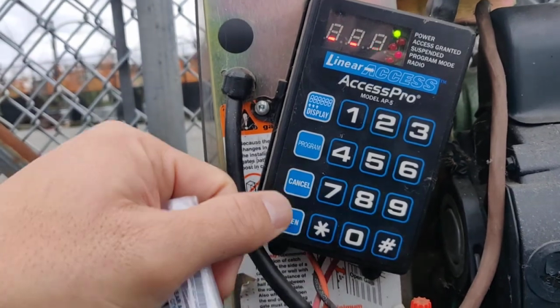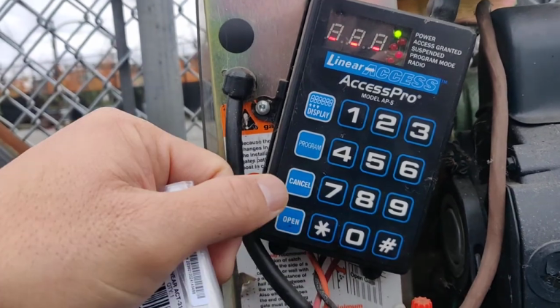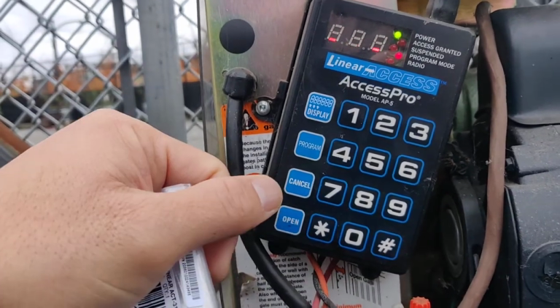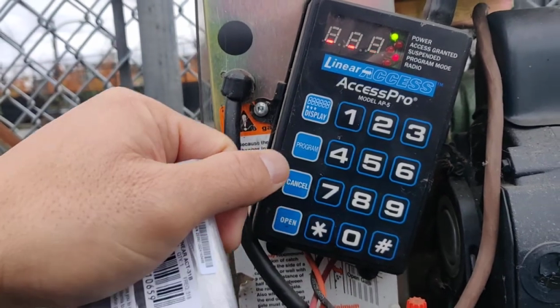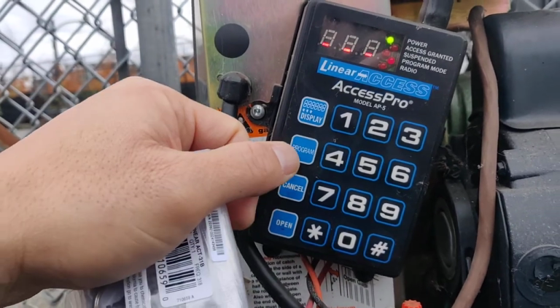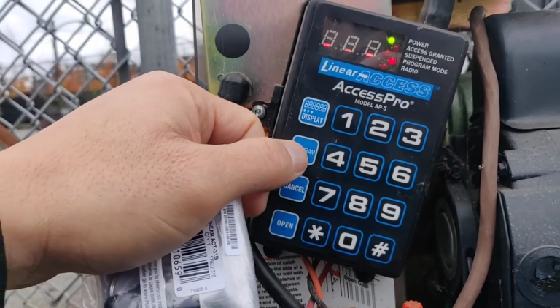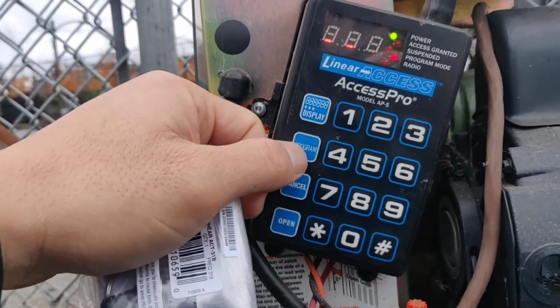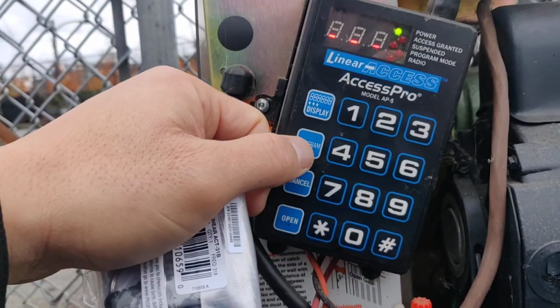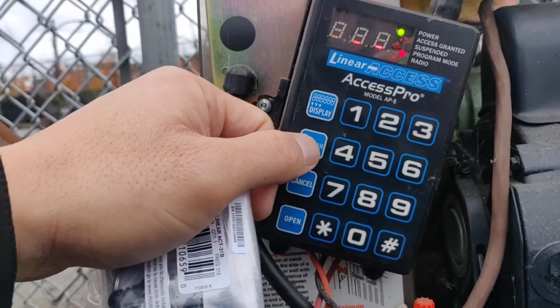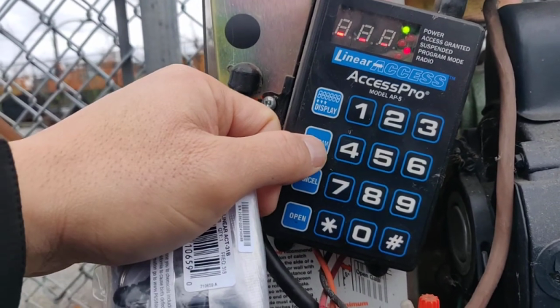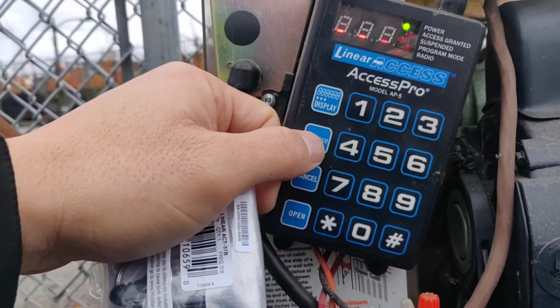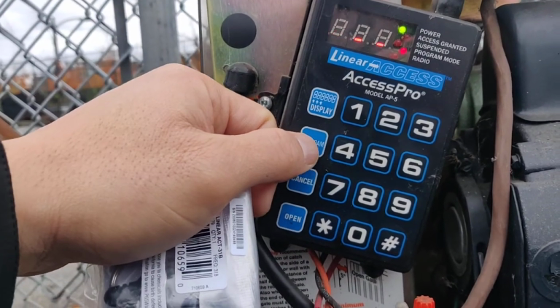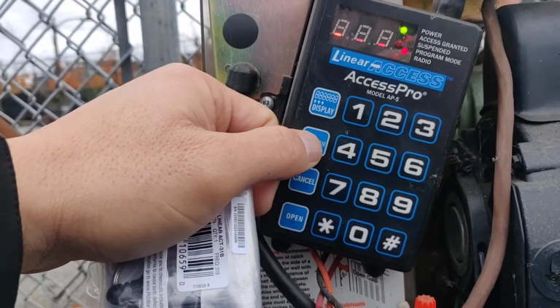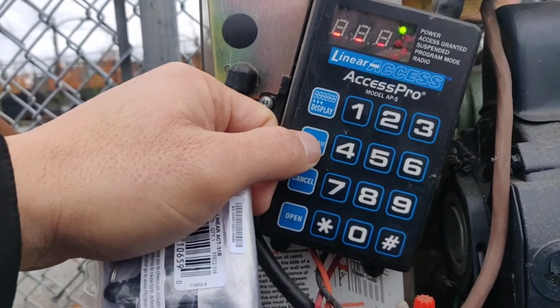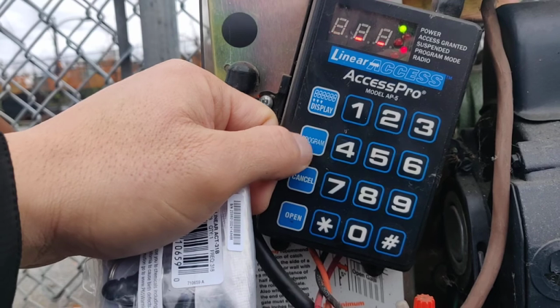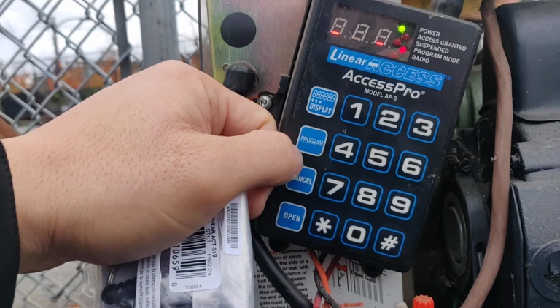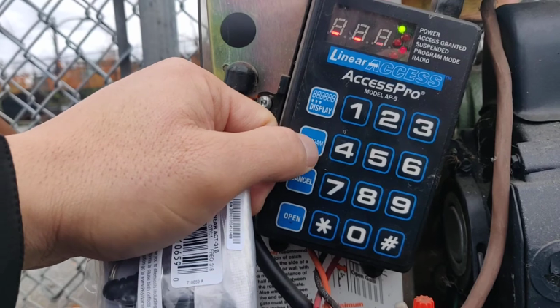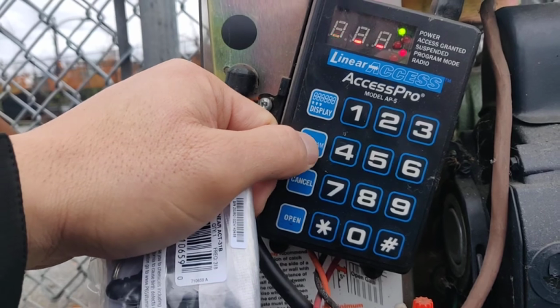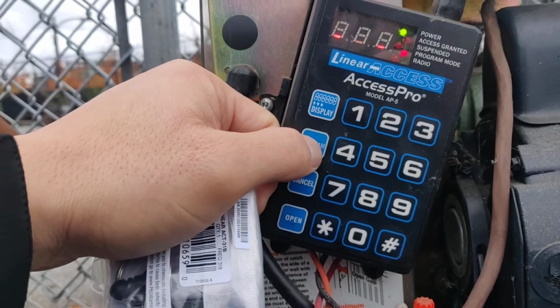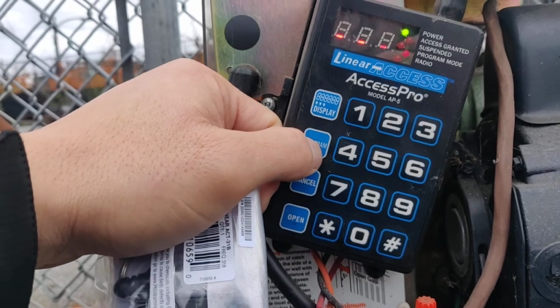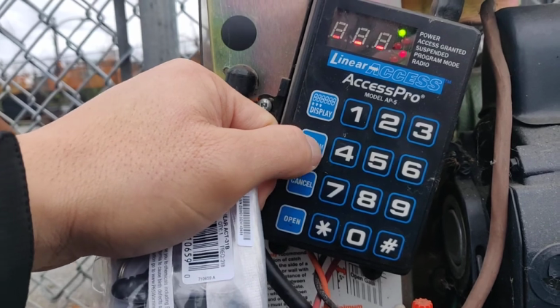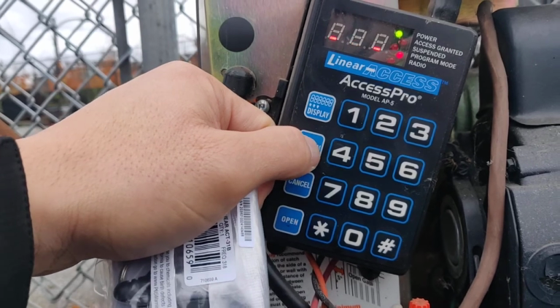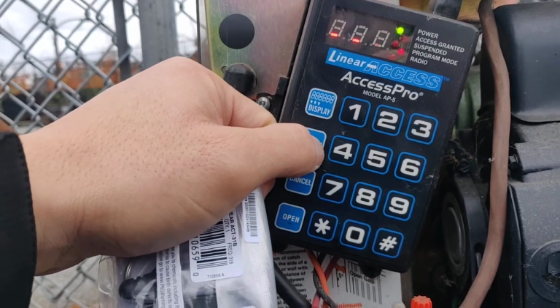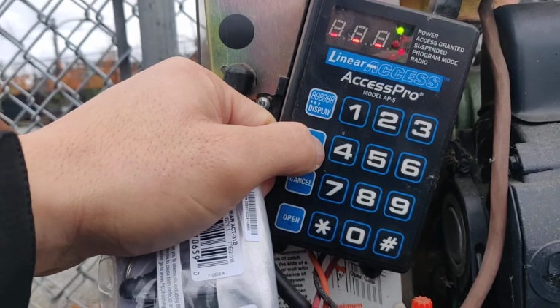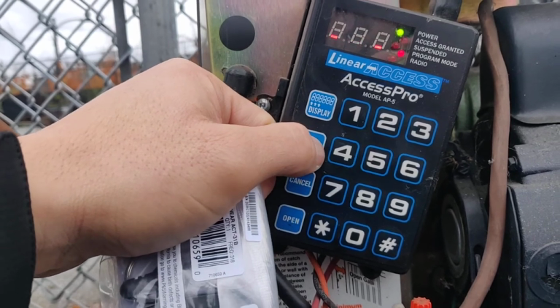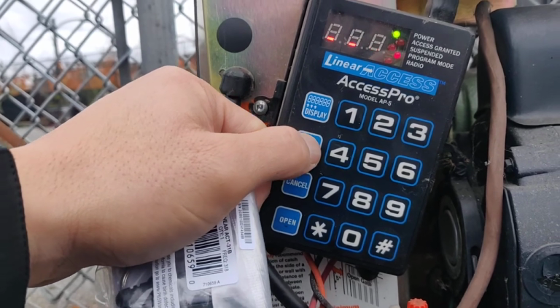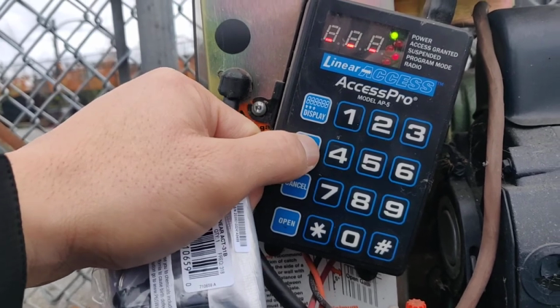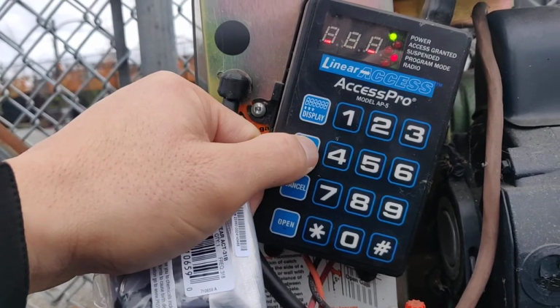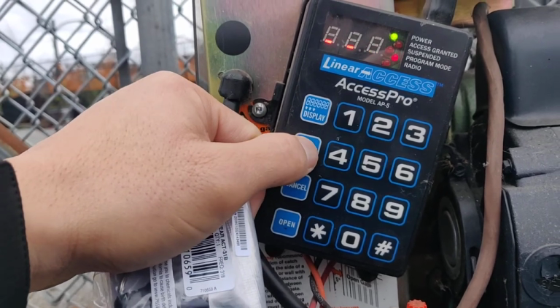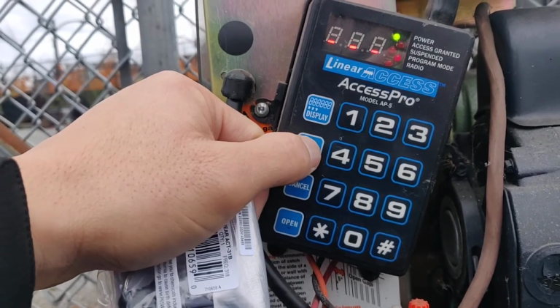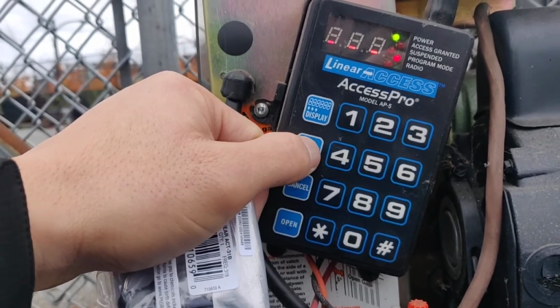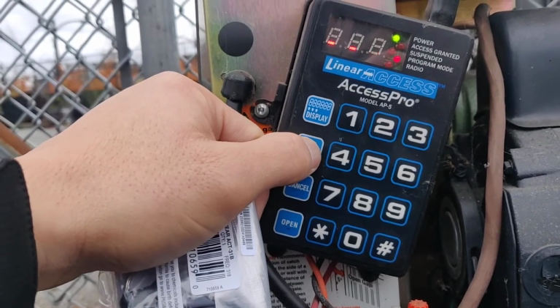It says PID, which means it's already programmed. Hit program to exit.